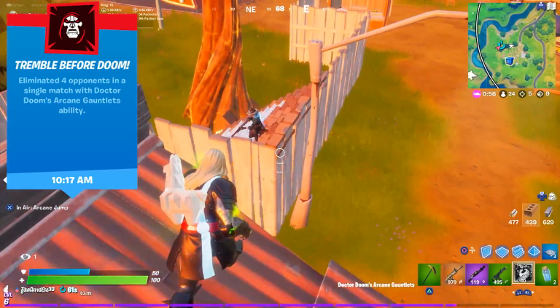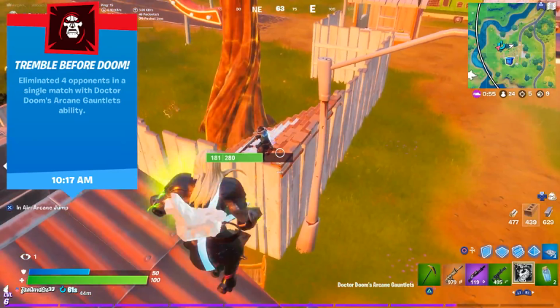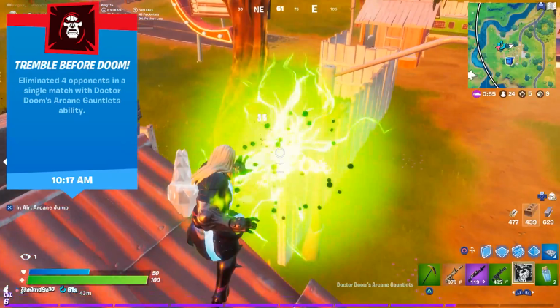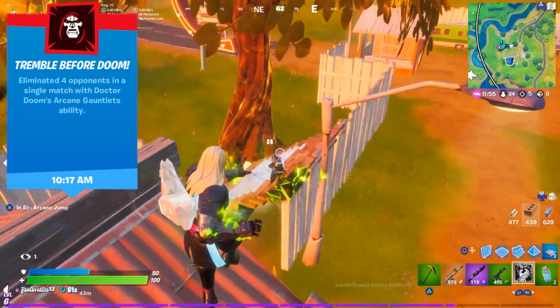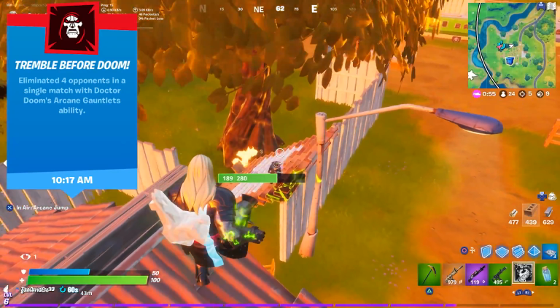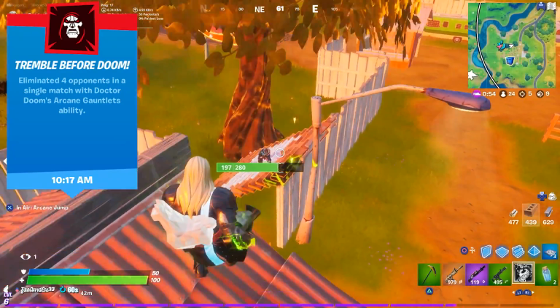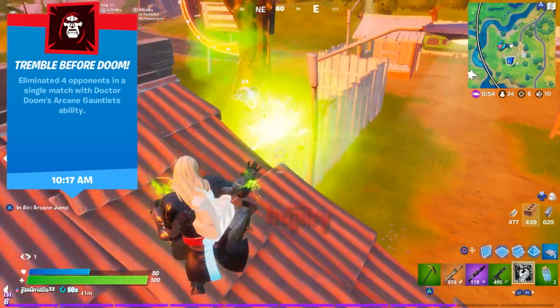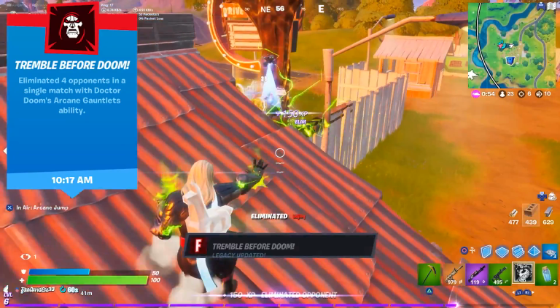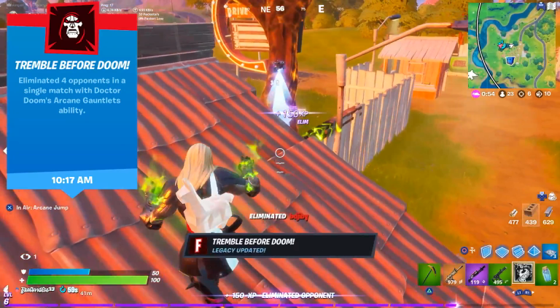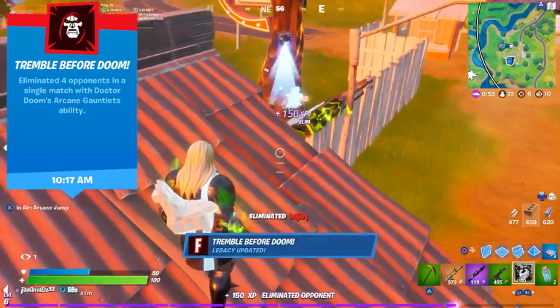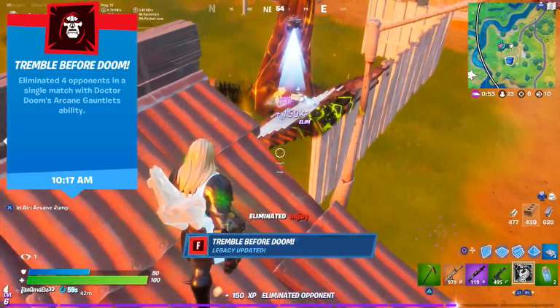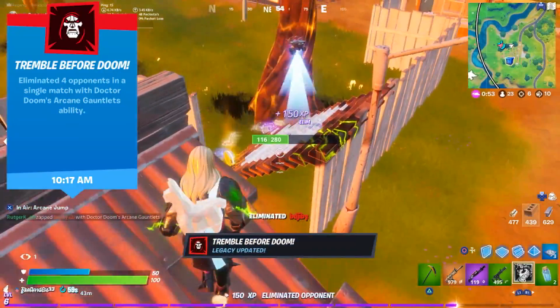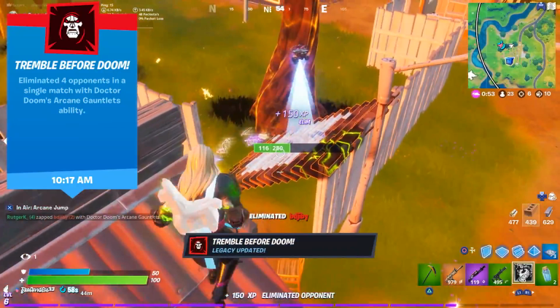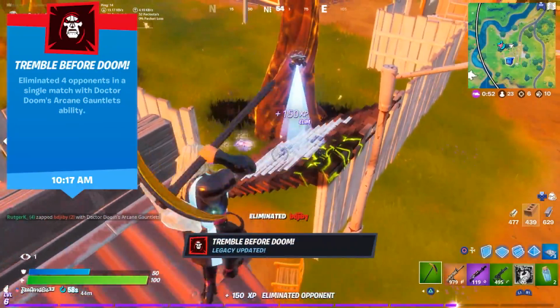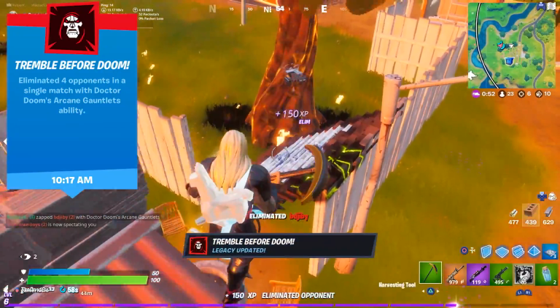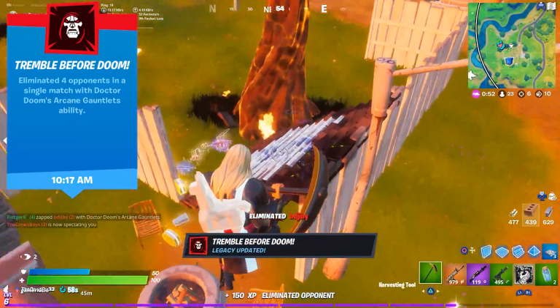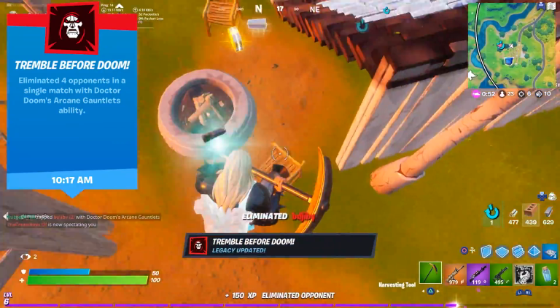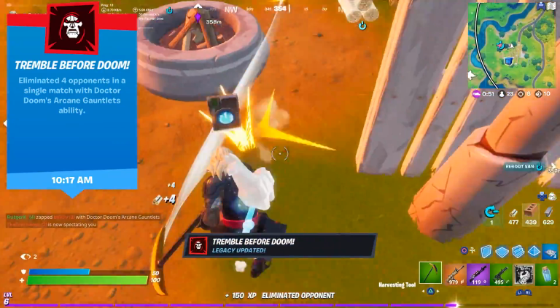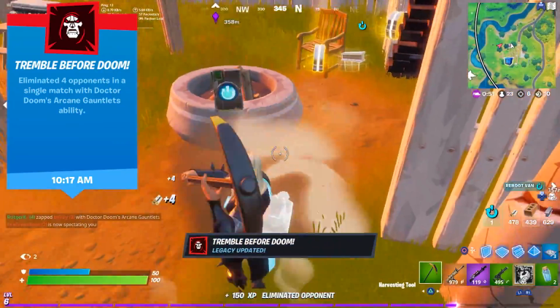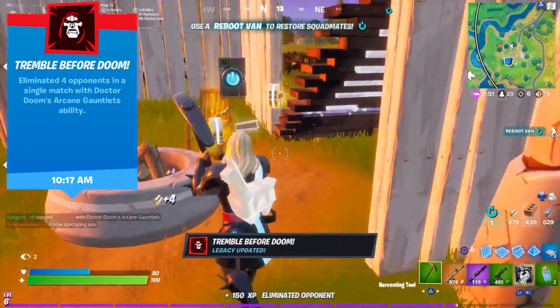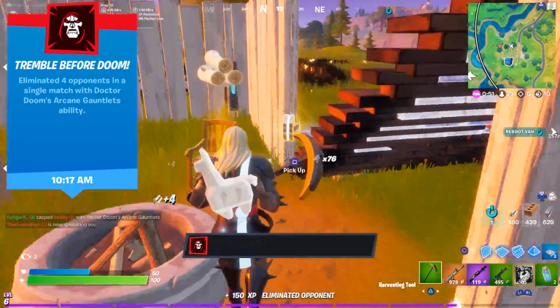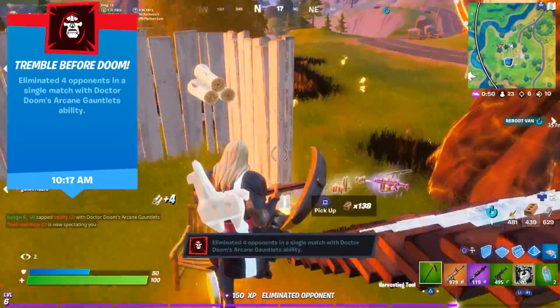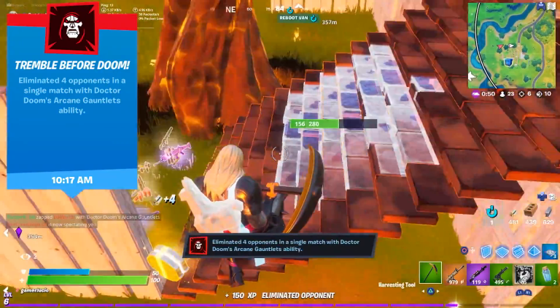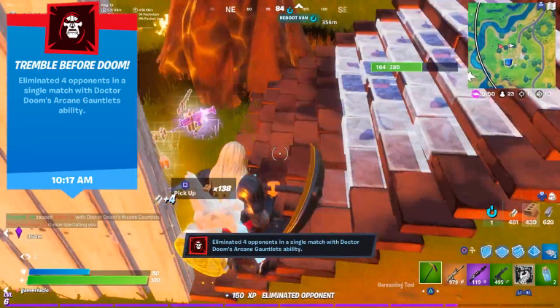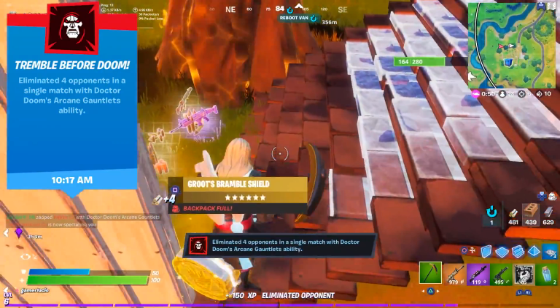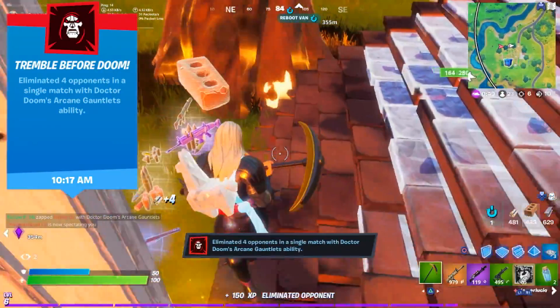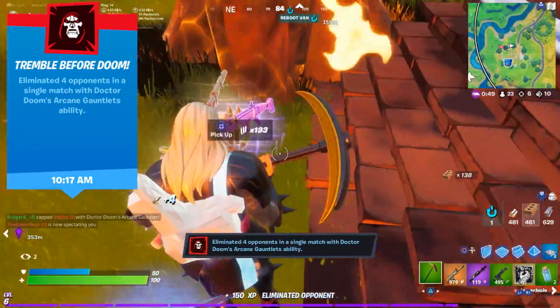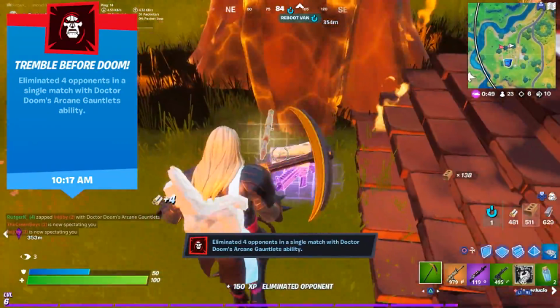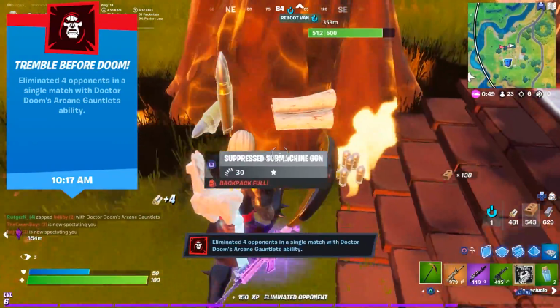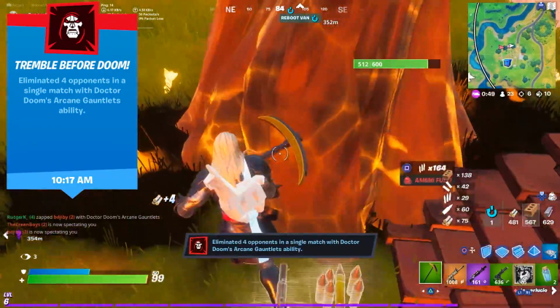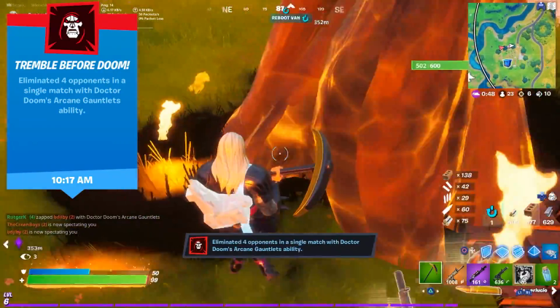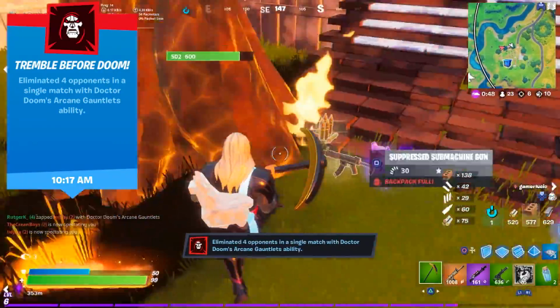The second item is Dr. Doom's Arcane Gauntlets. To get Tremble Before Doom, you need to eliminate four opponents in a single match with his gauntlets.